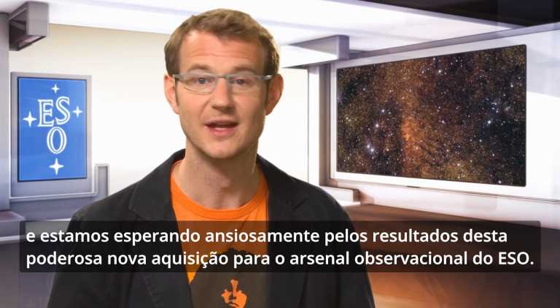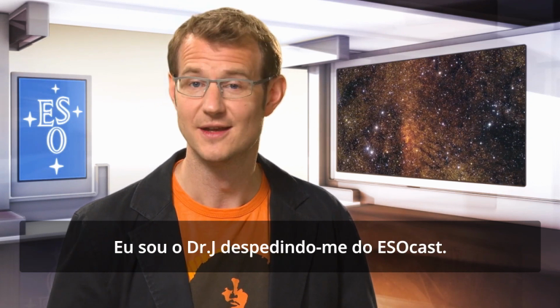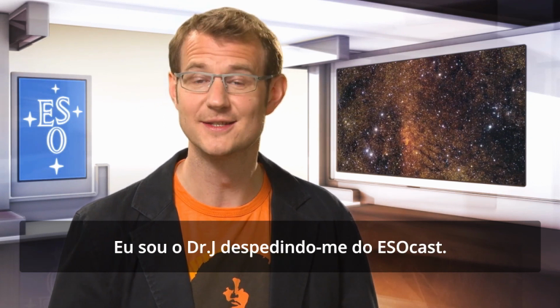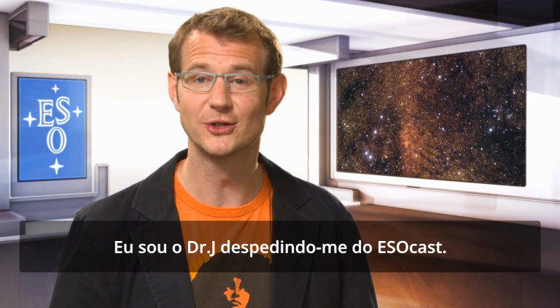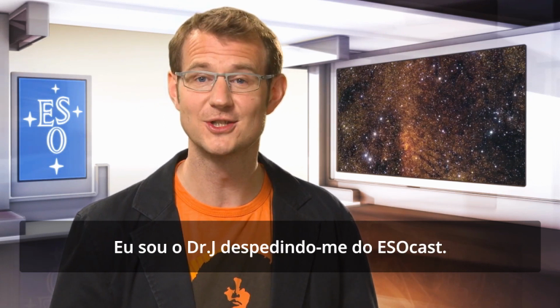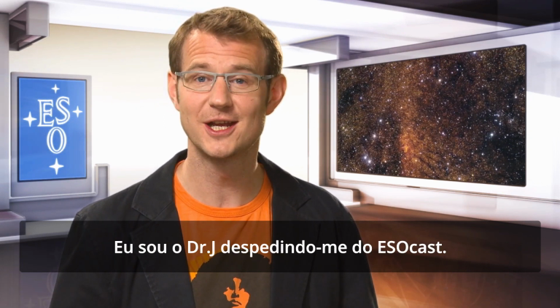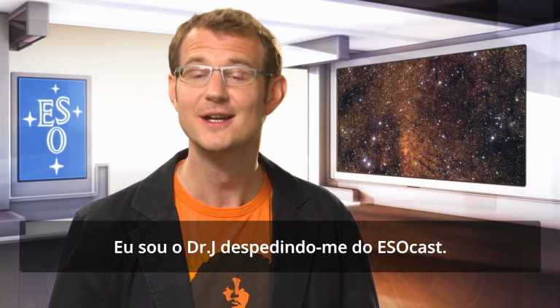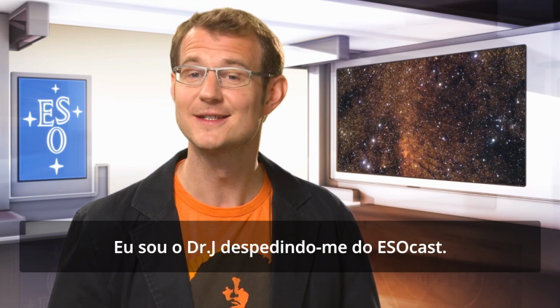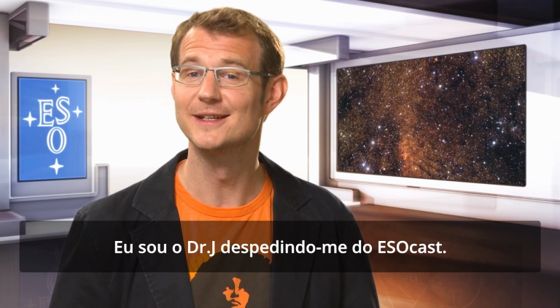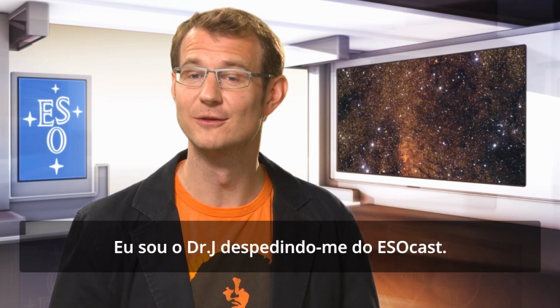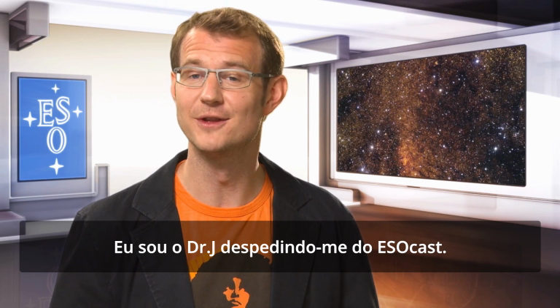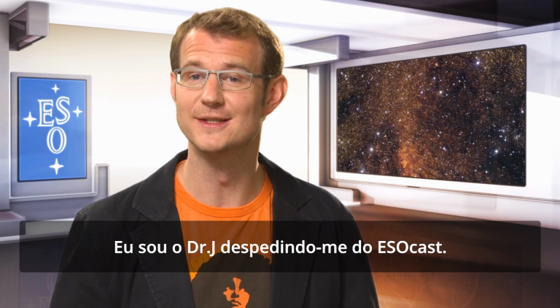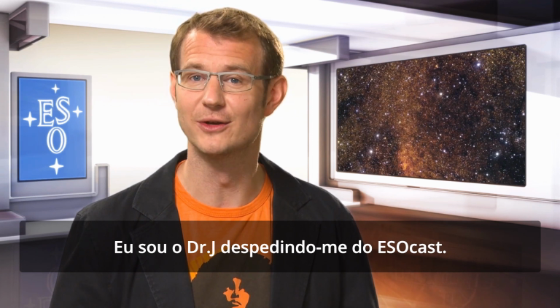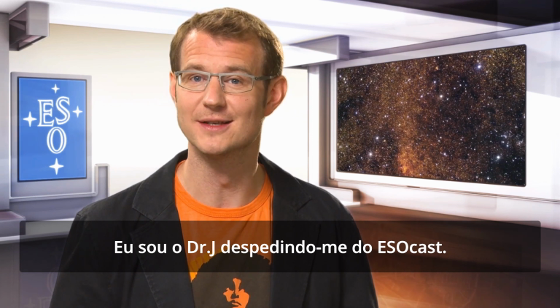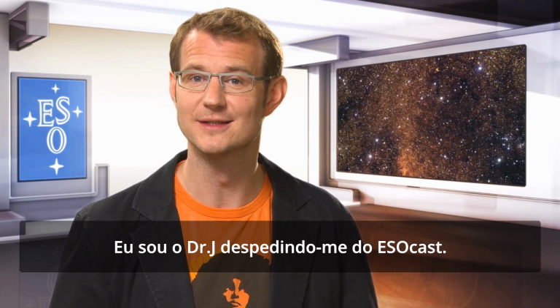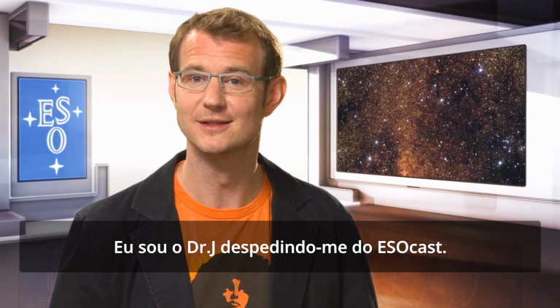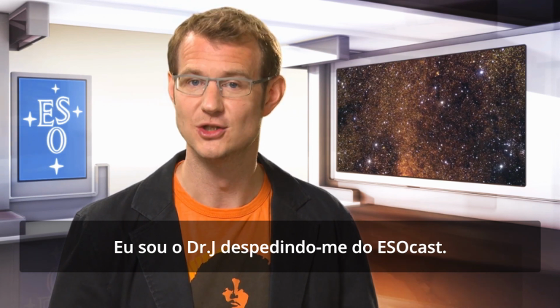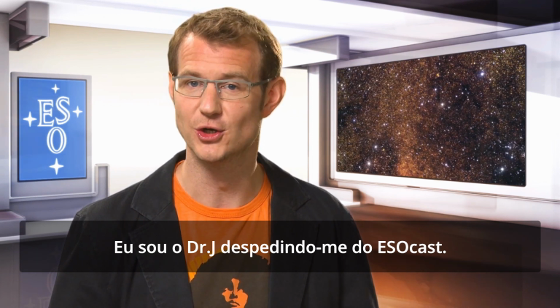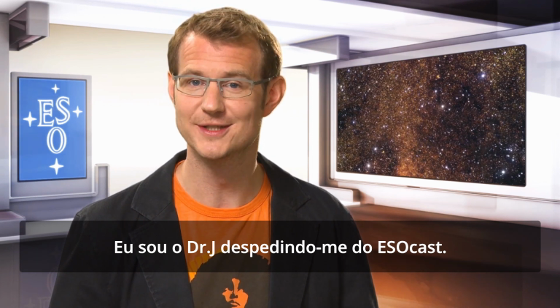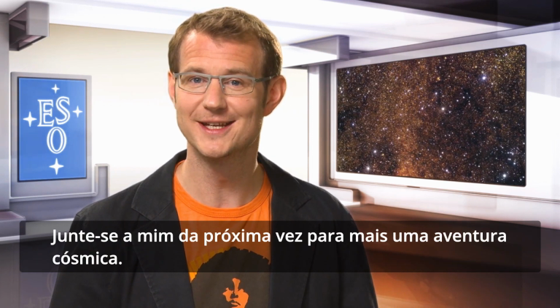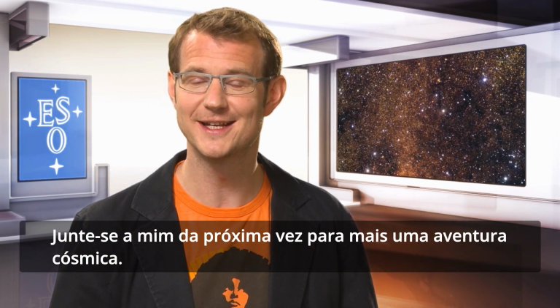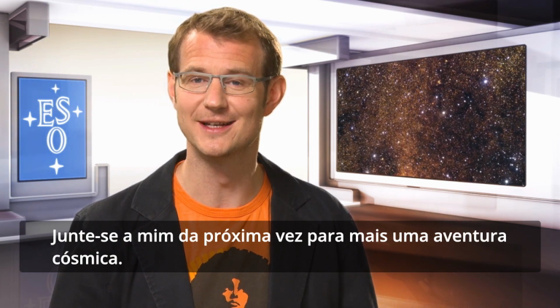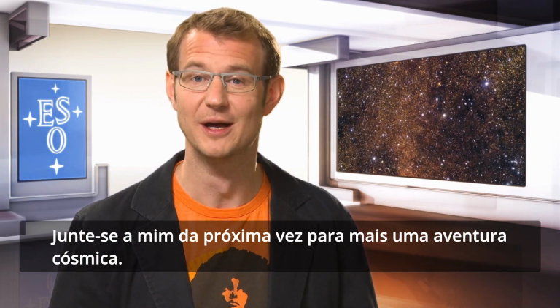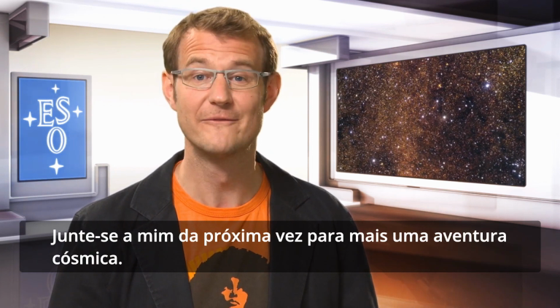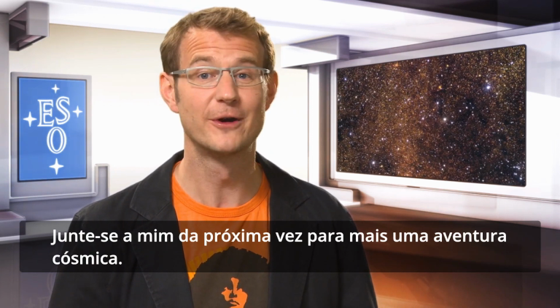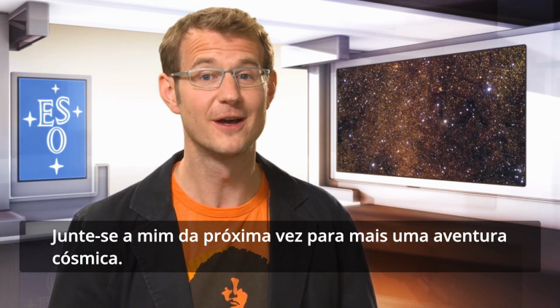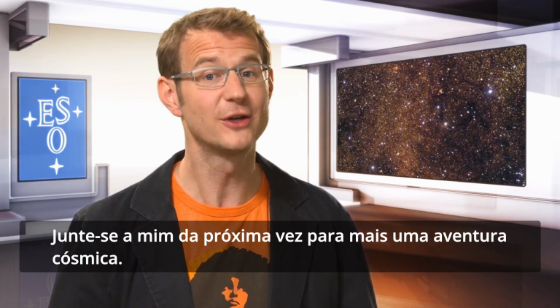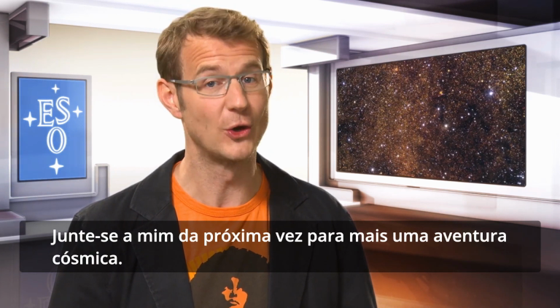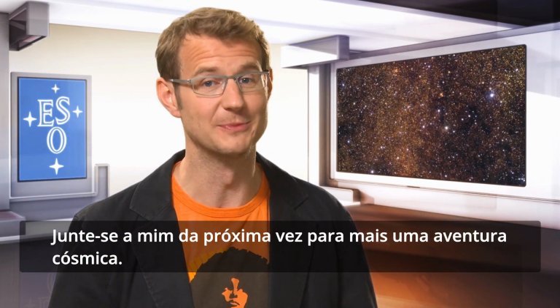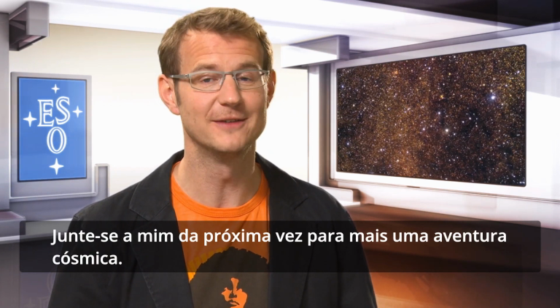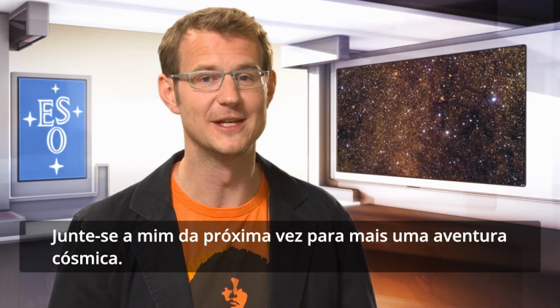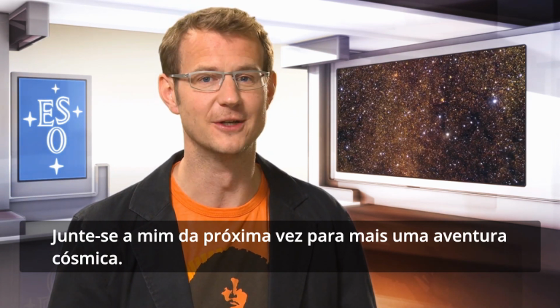This is Dr. J signing off for the ESOcast. Join us again next time for another cosmic adventure.